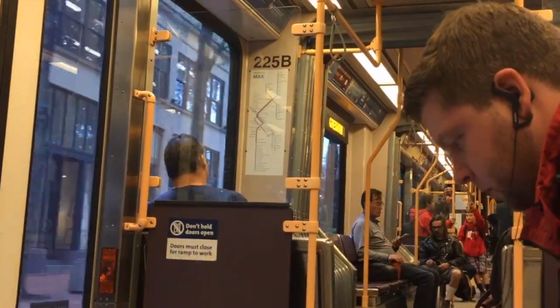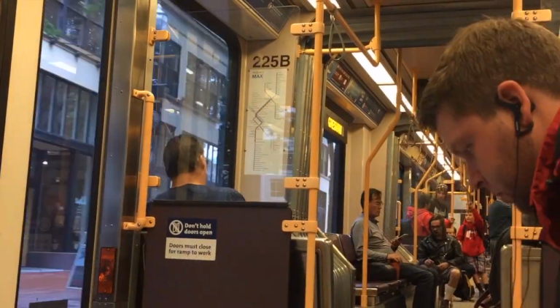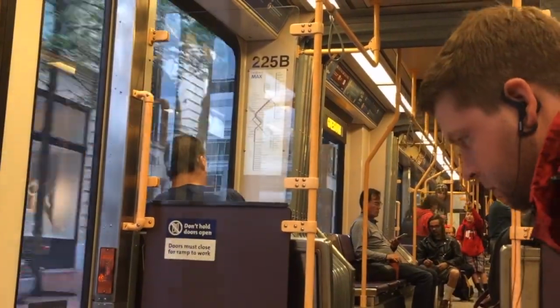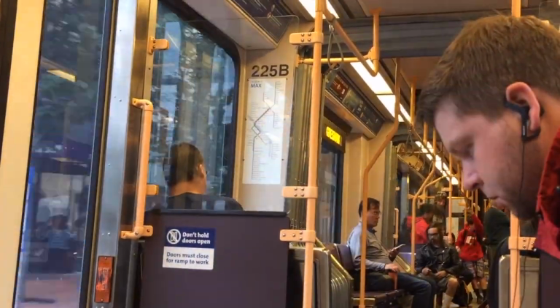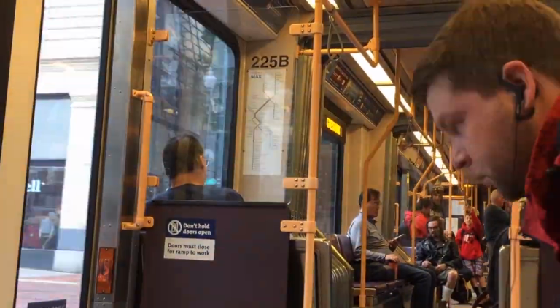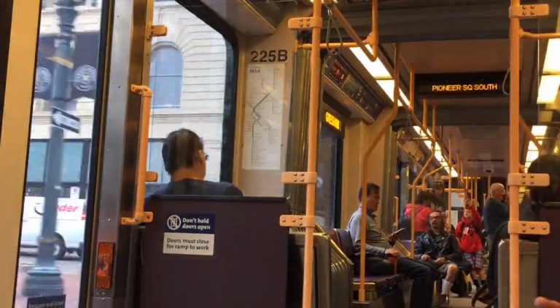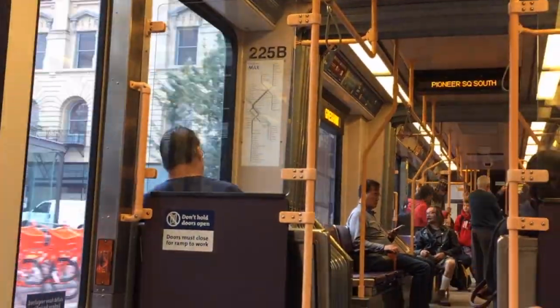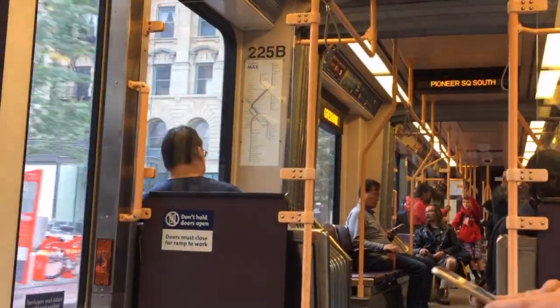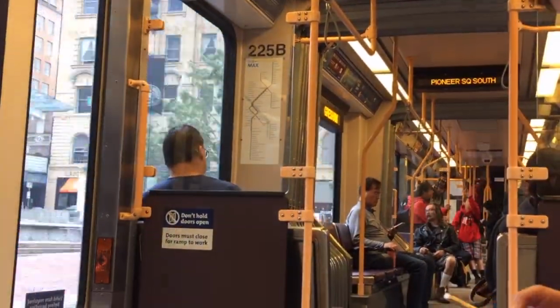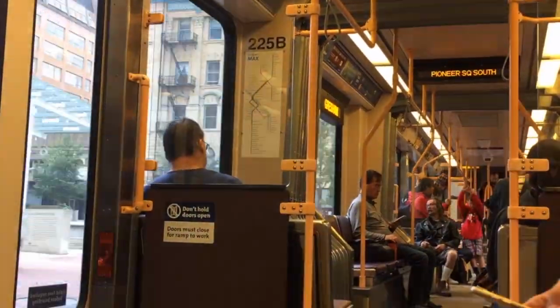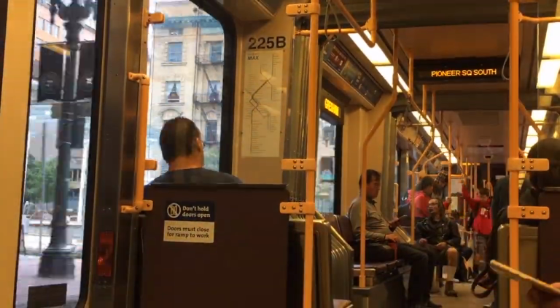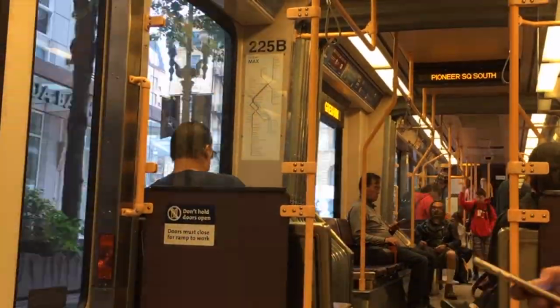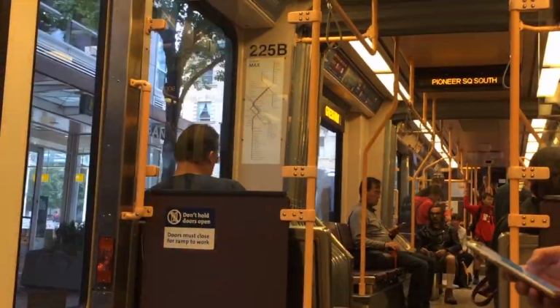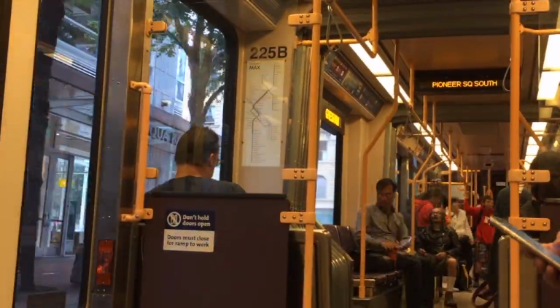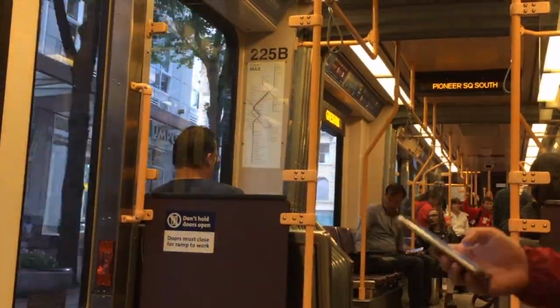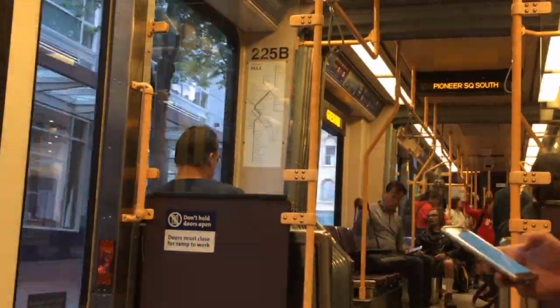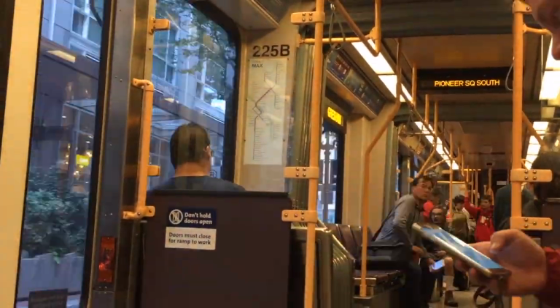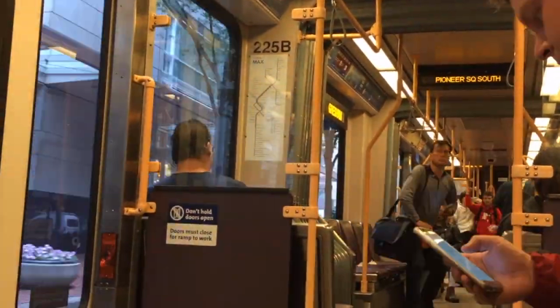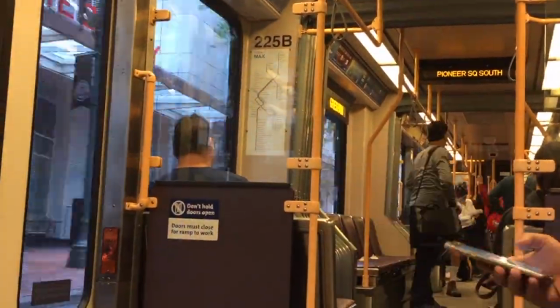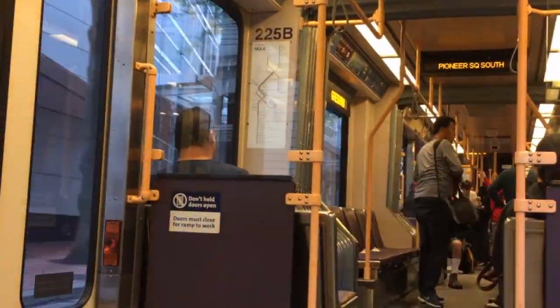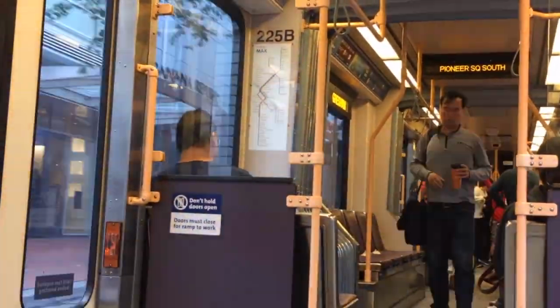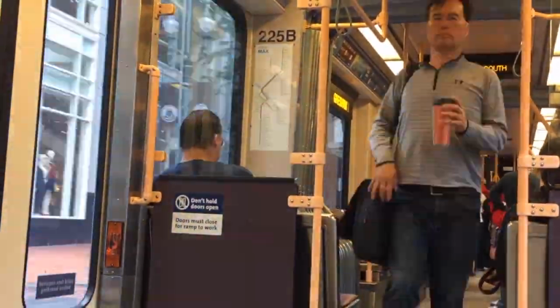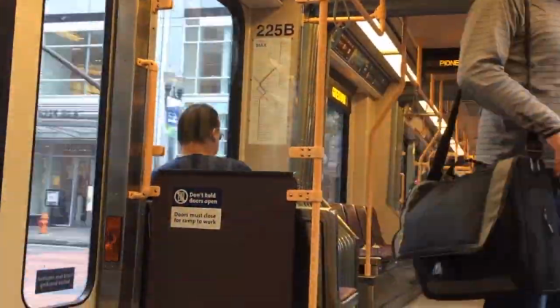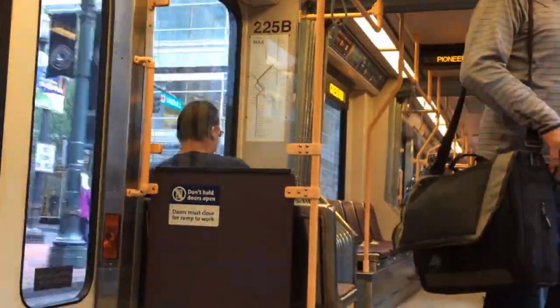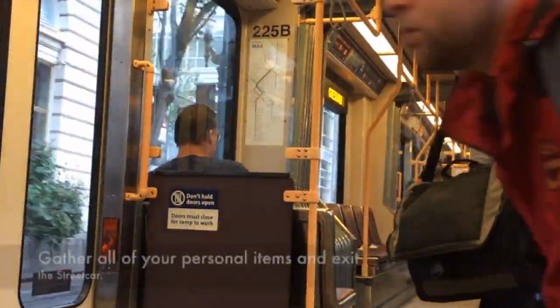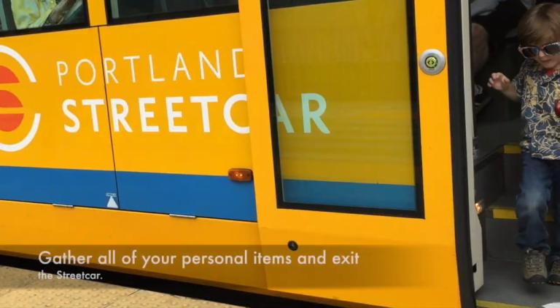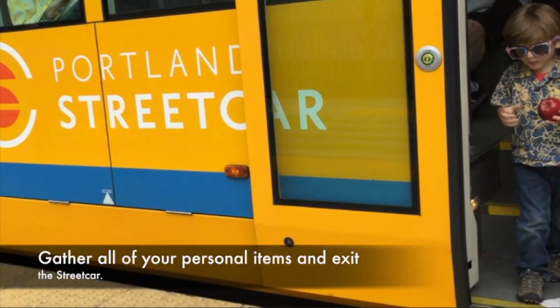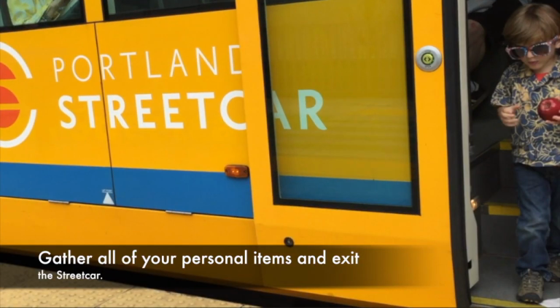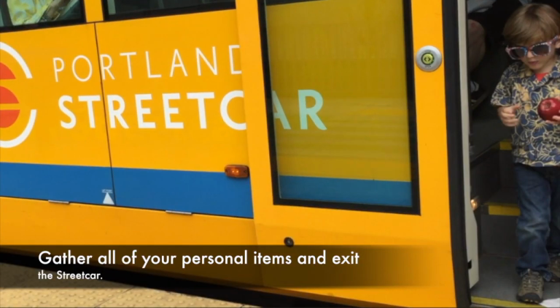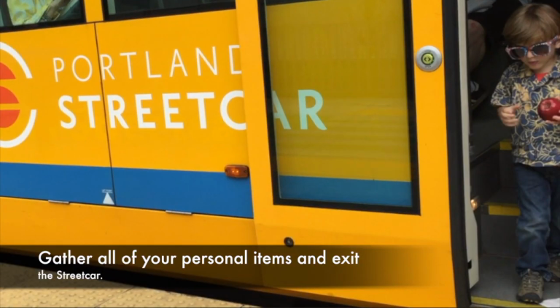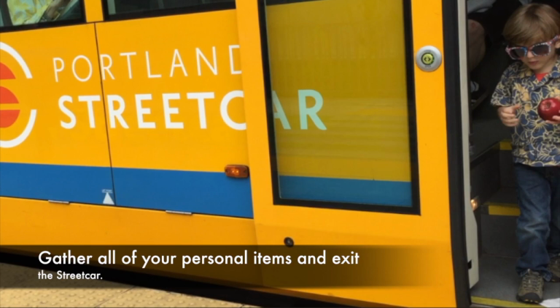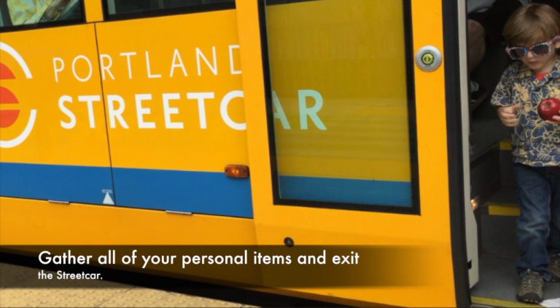When you reach your destination, gather all of your personal items and exit the streetcar.